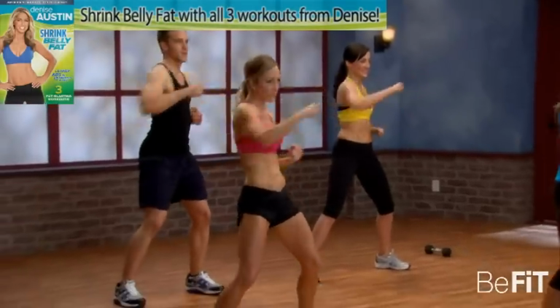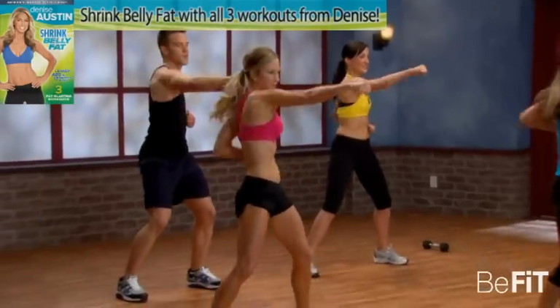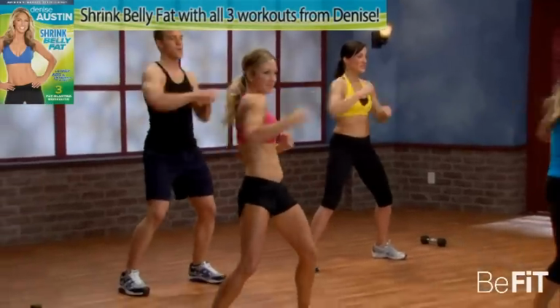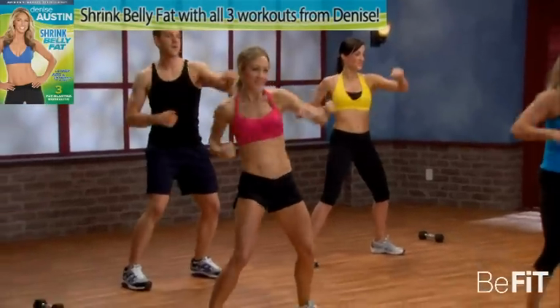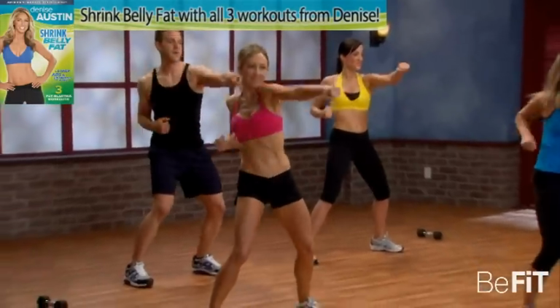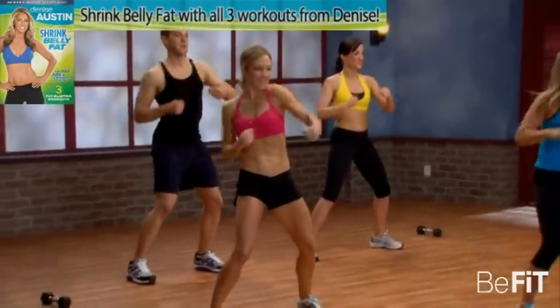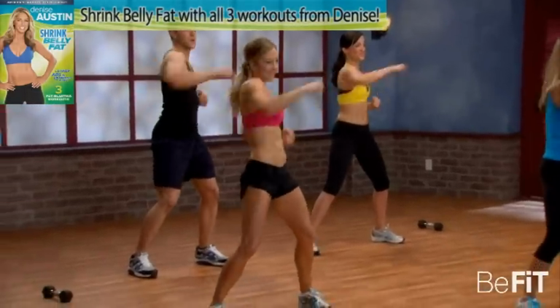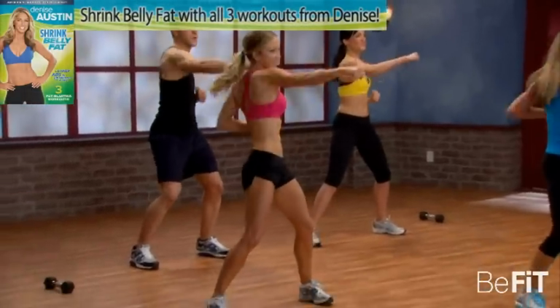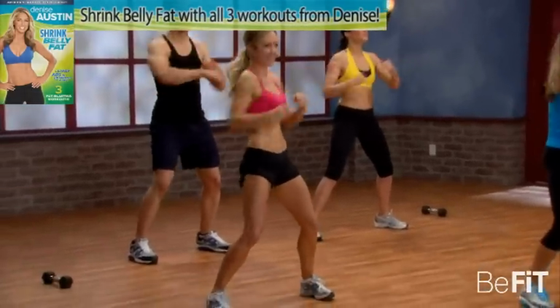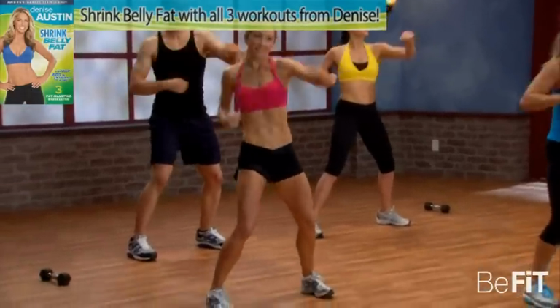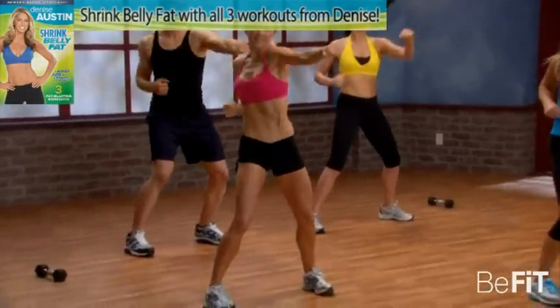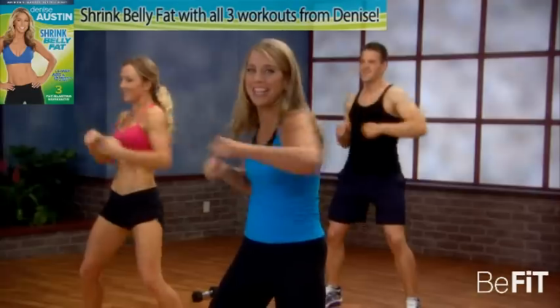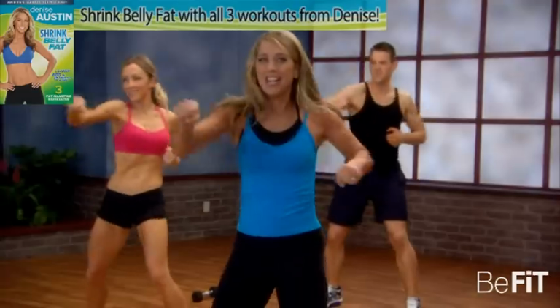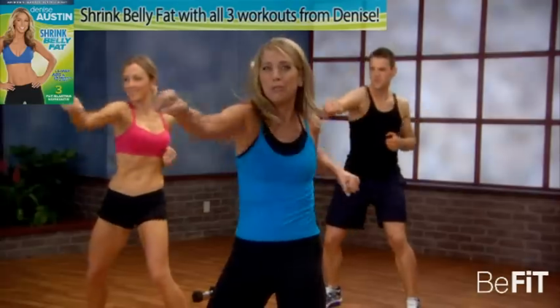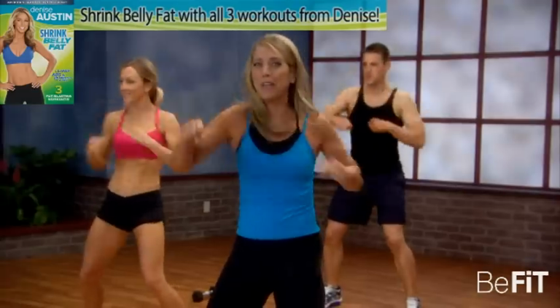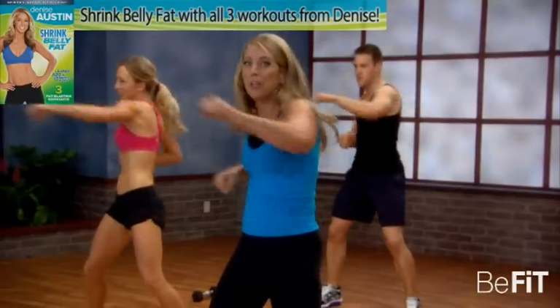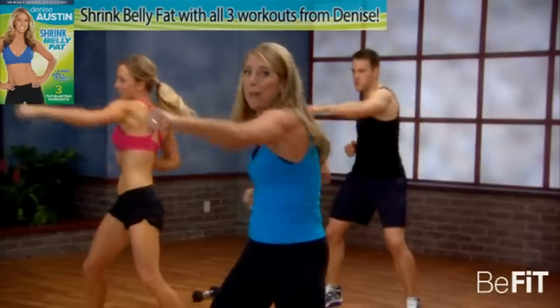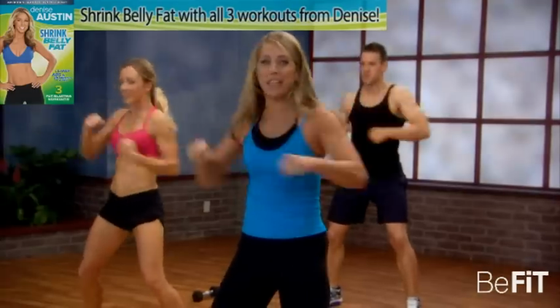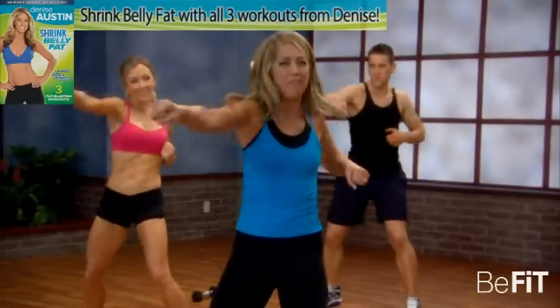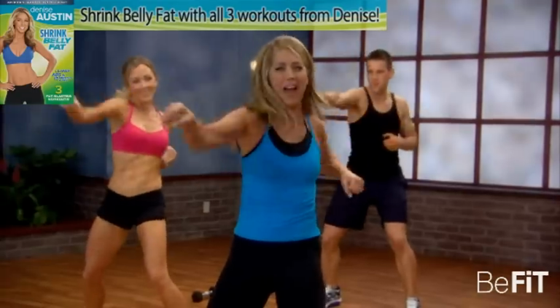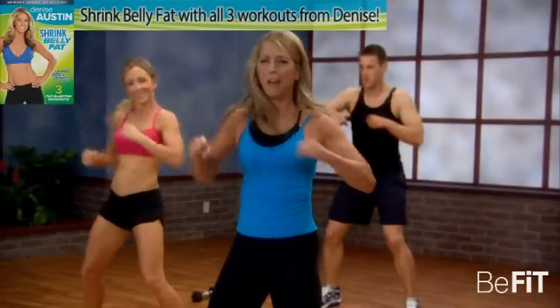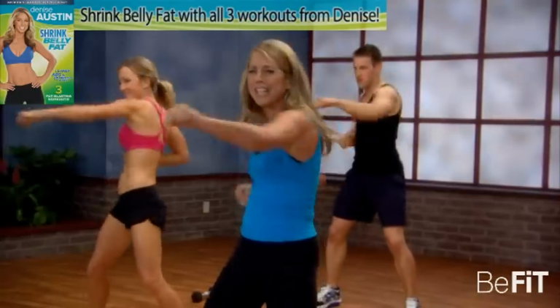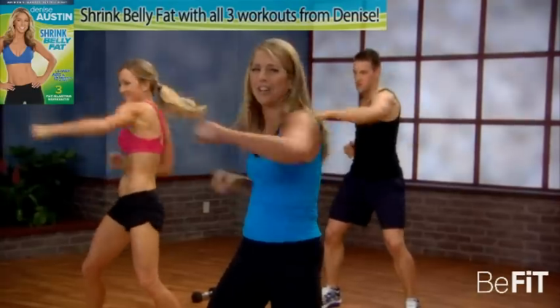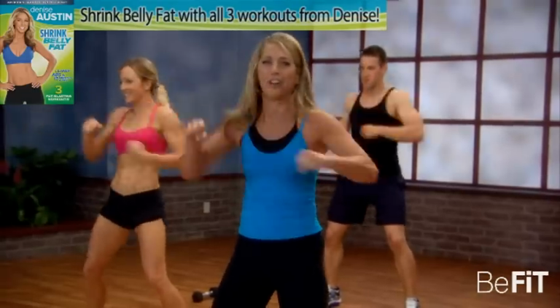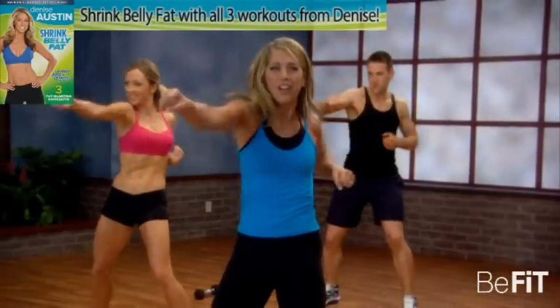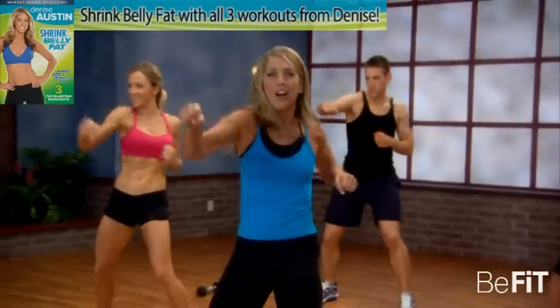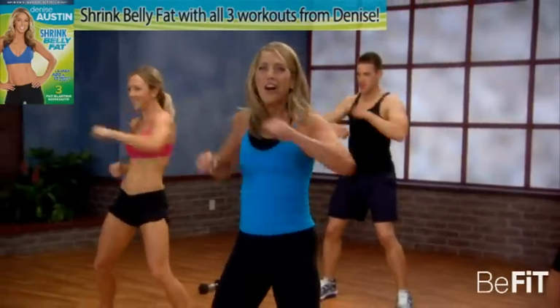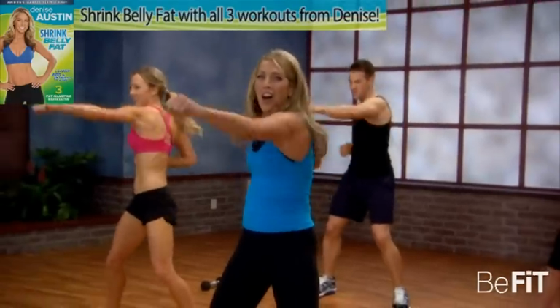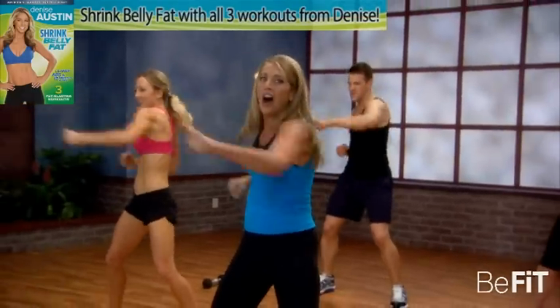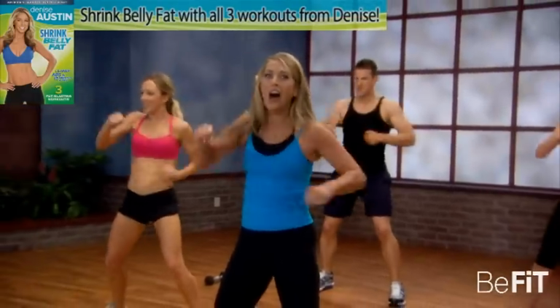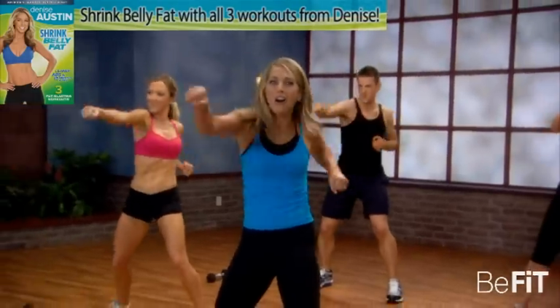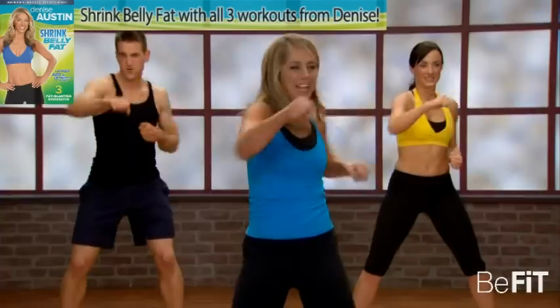You can do it, come on. Treat your belly fat right here.